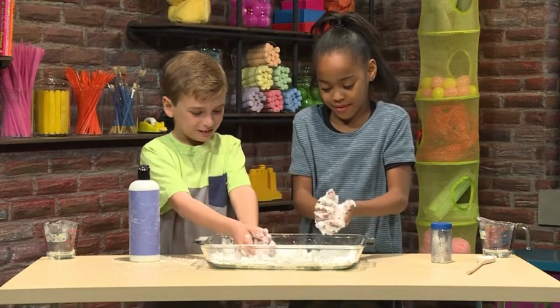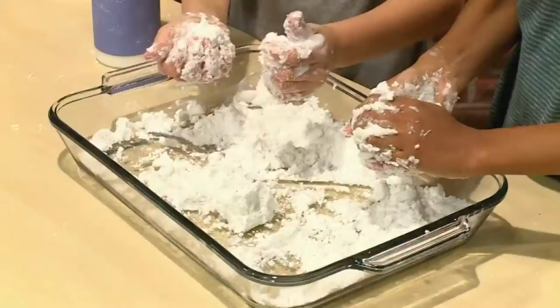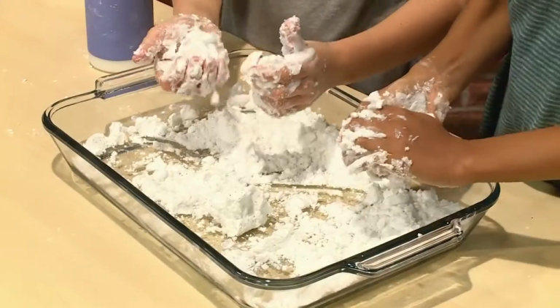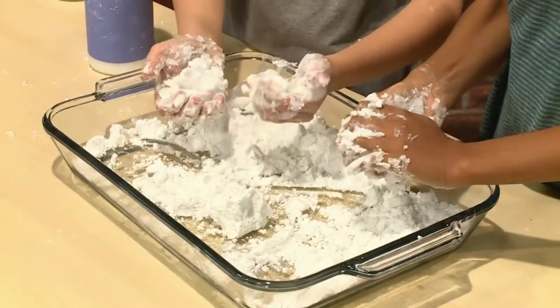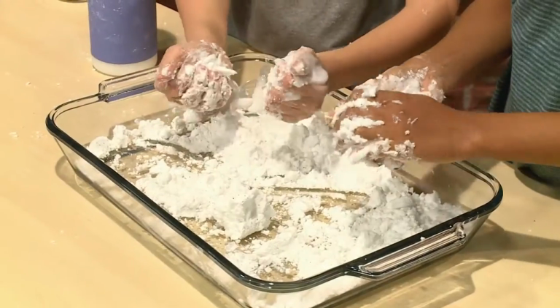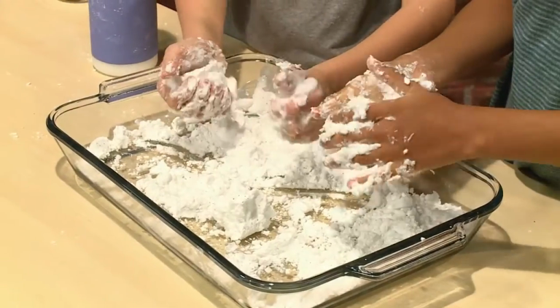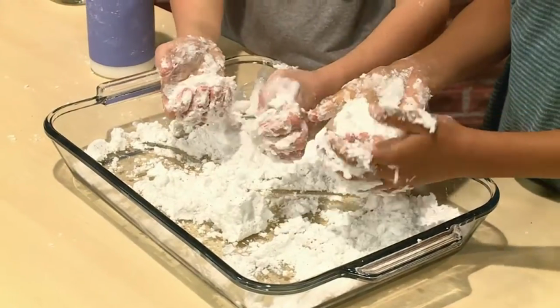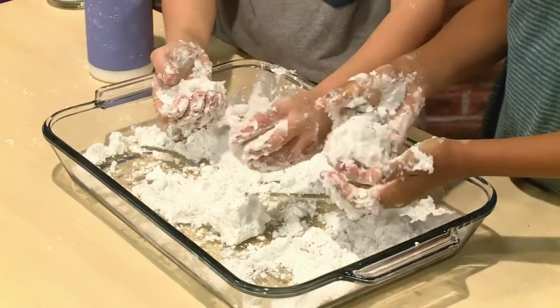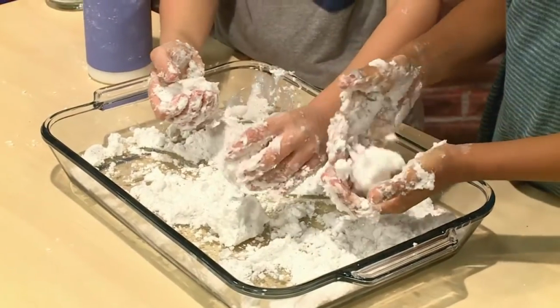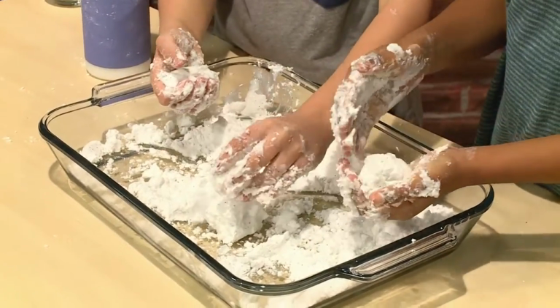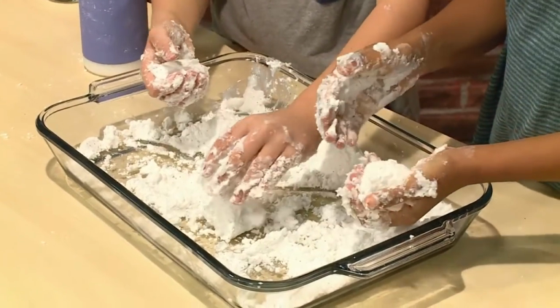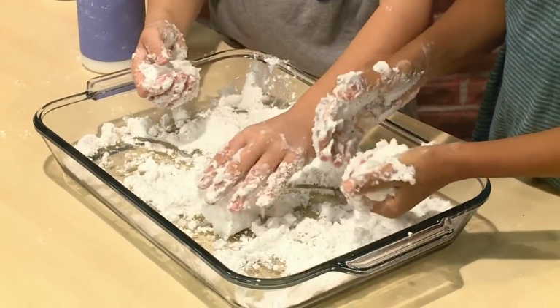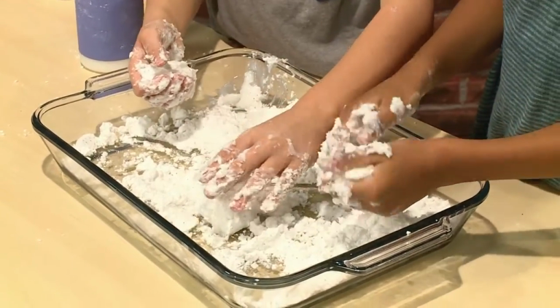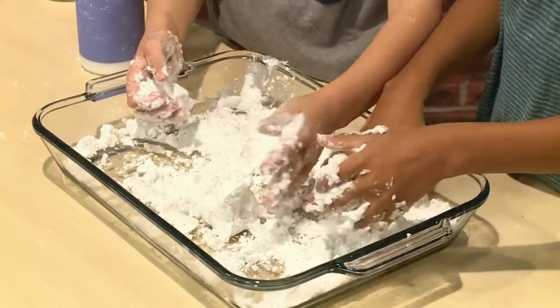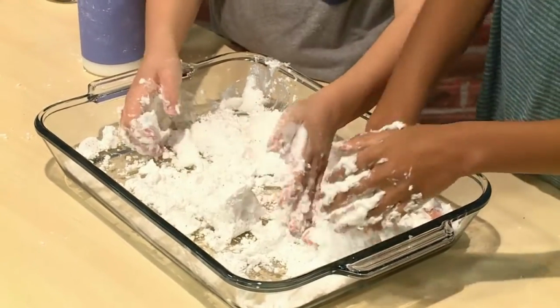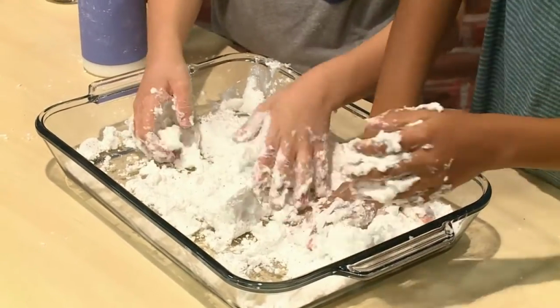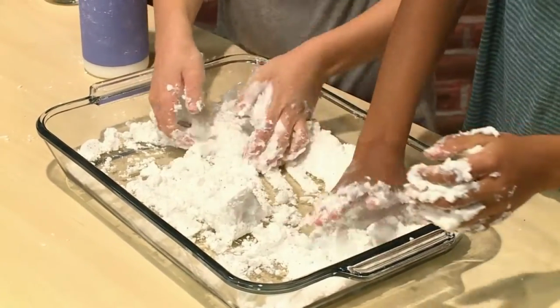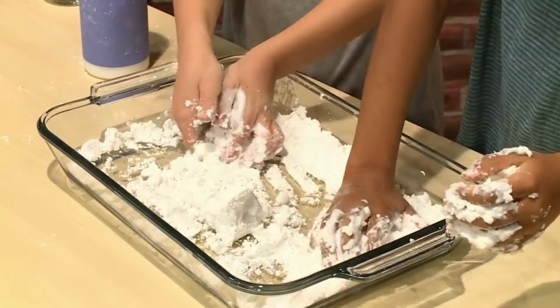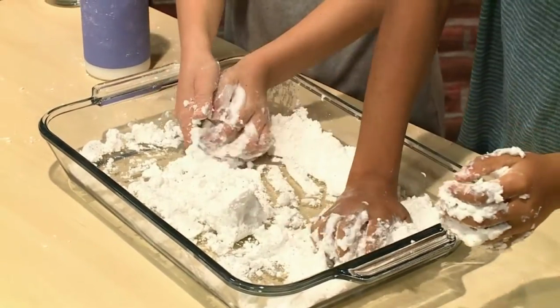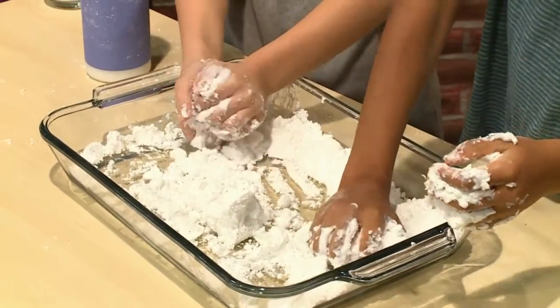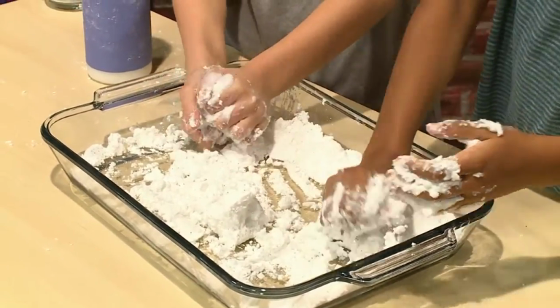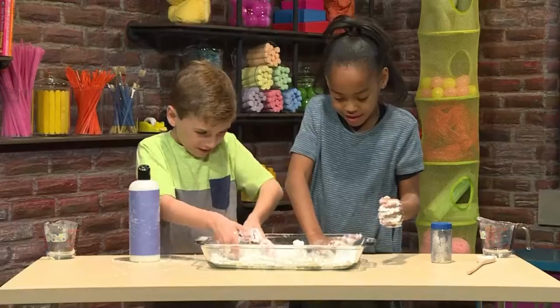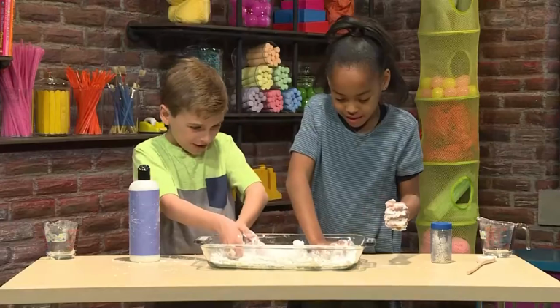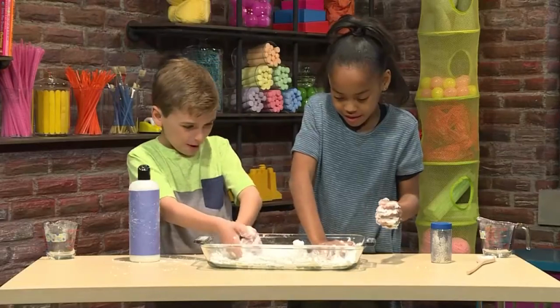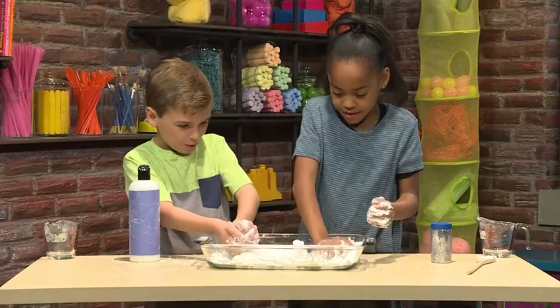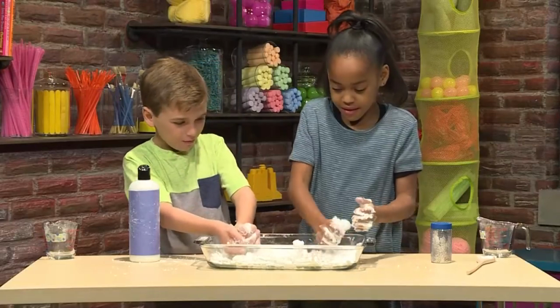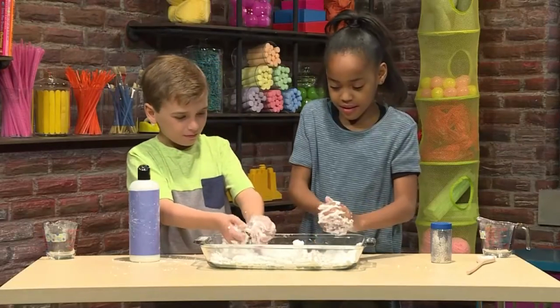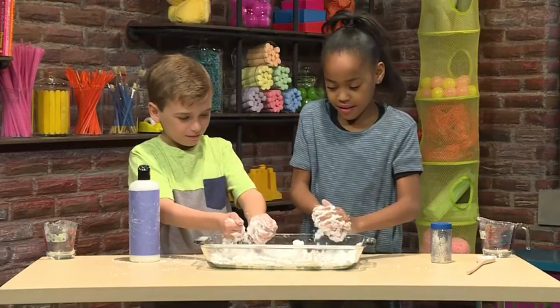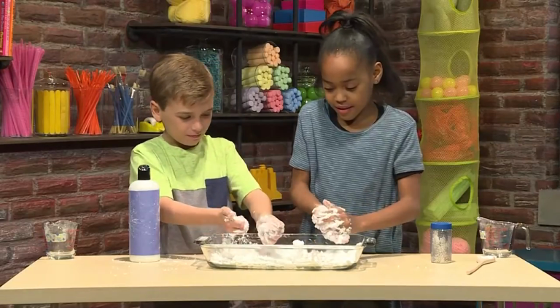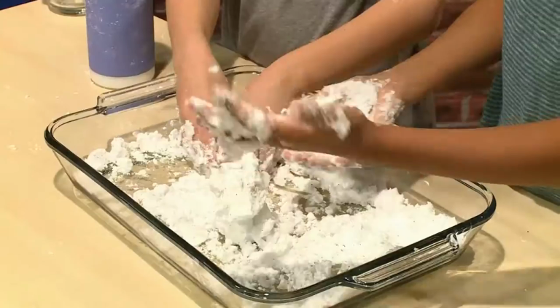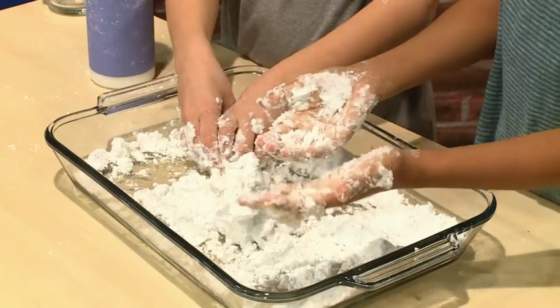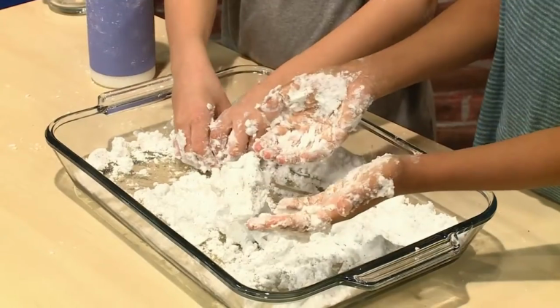Let's make more. There's the middle. There's the top.